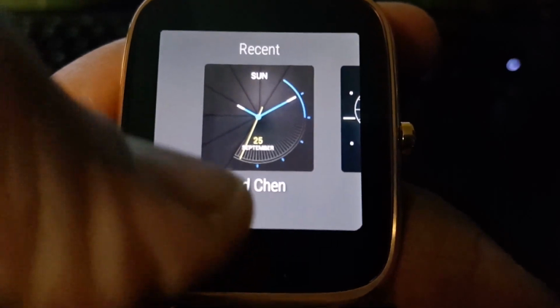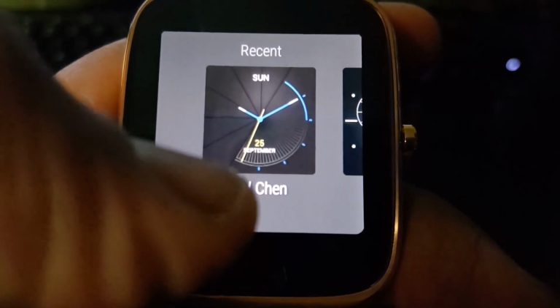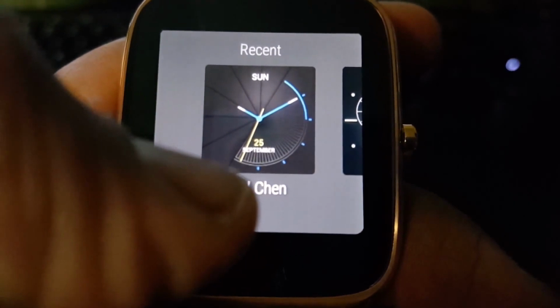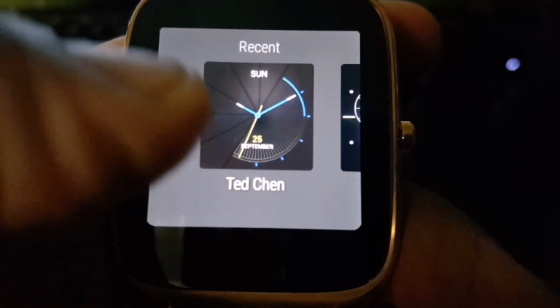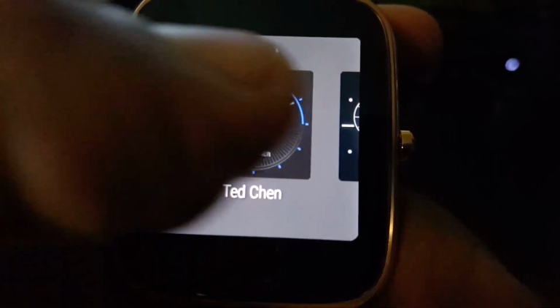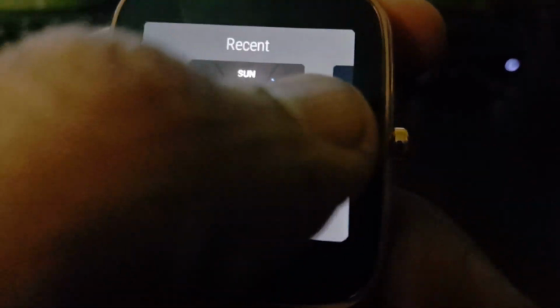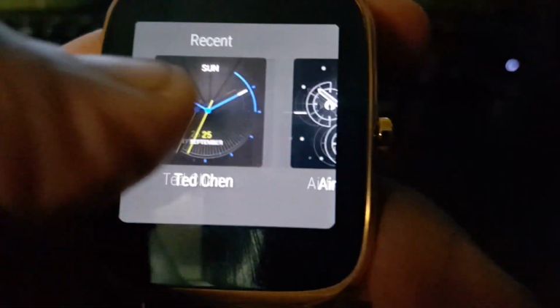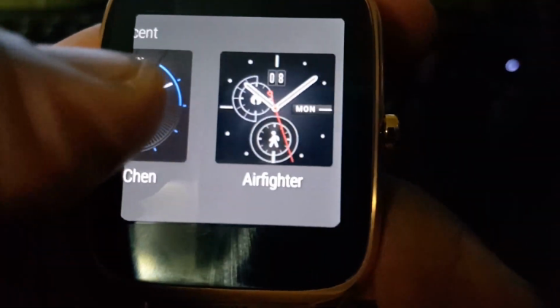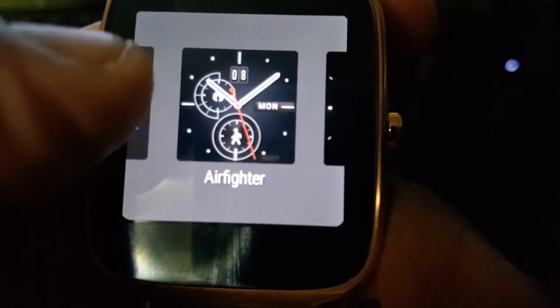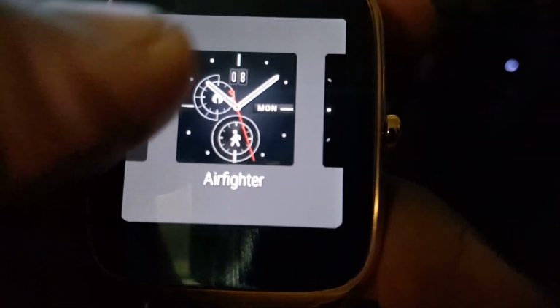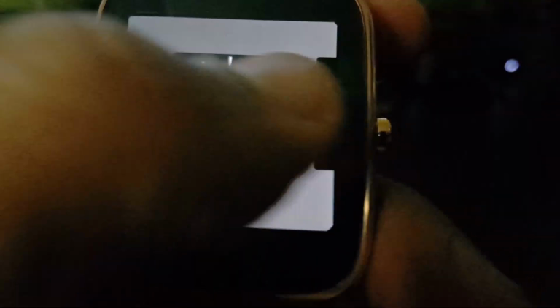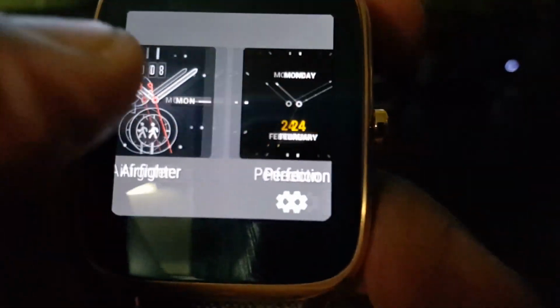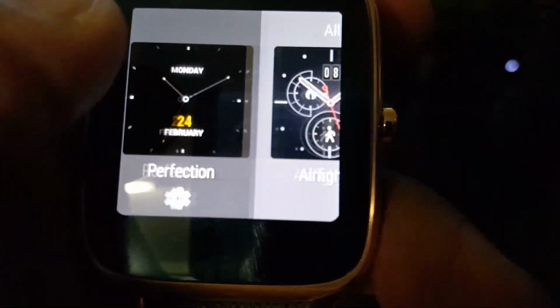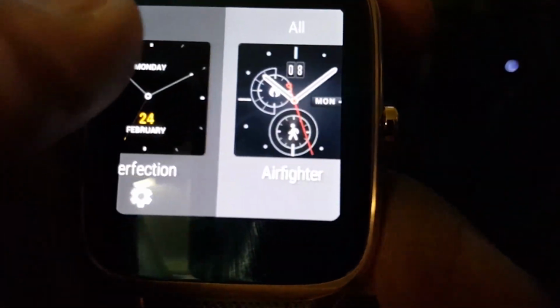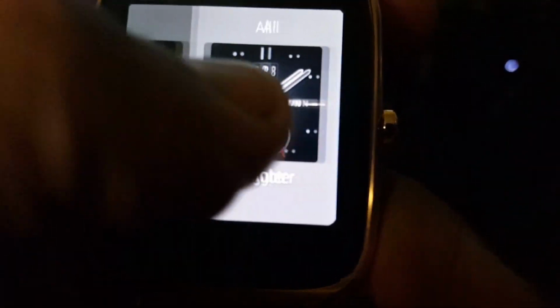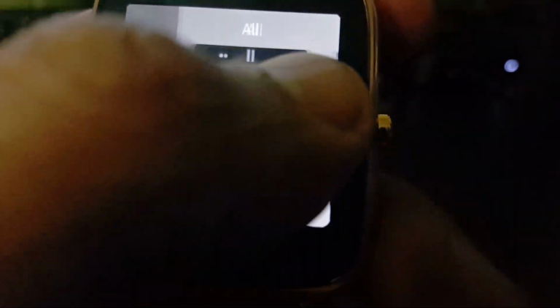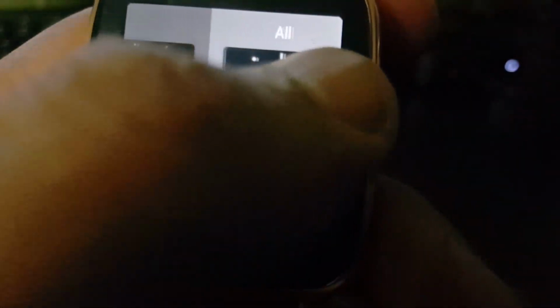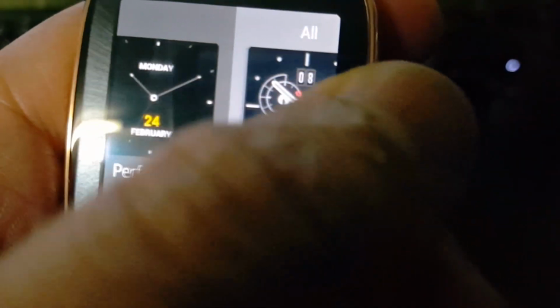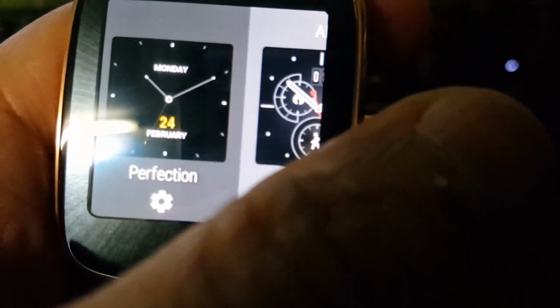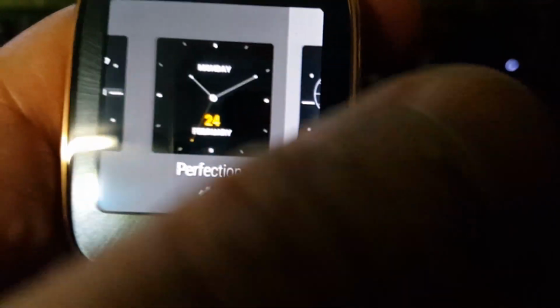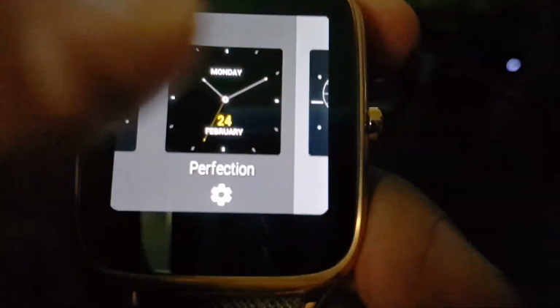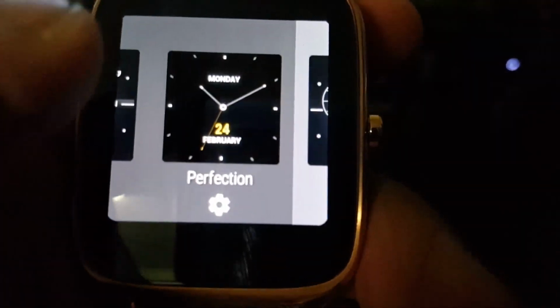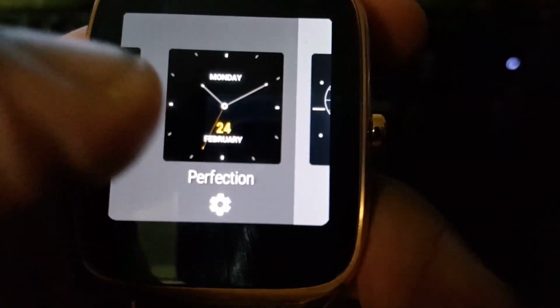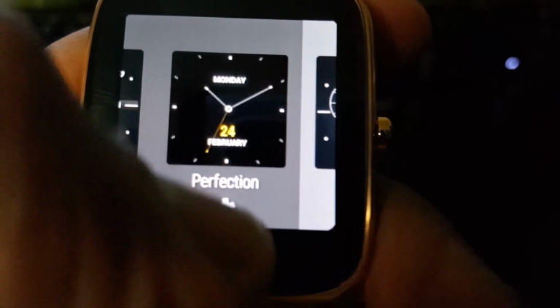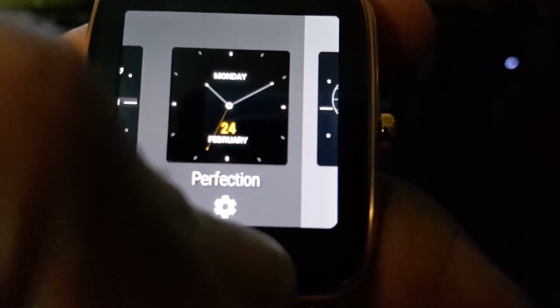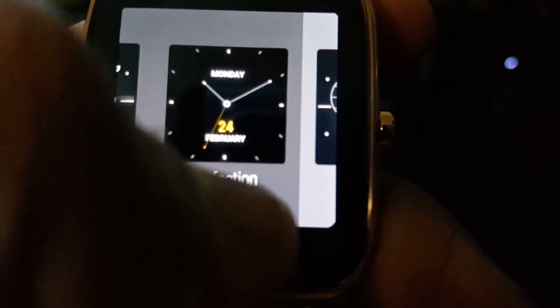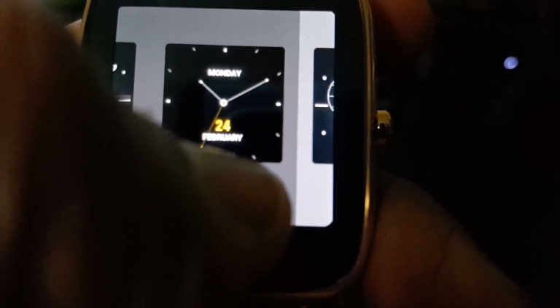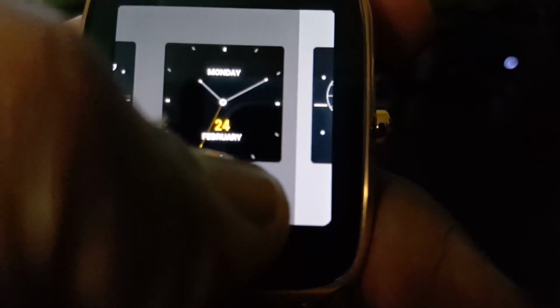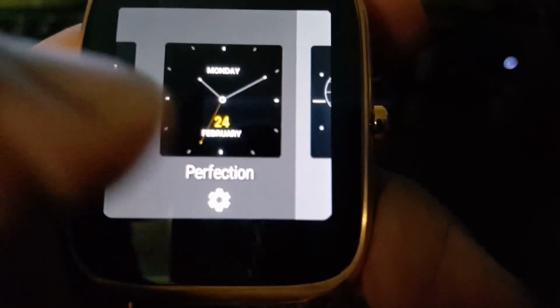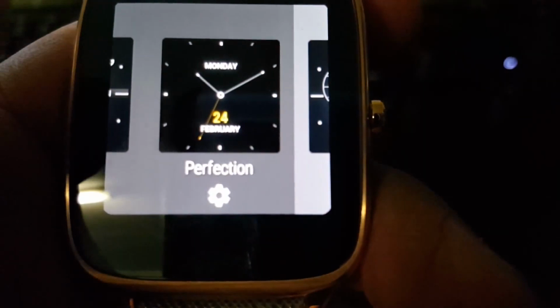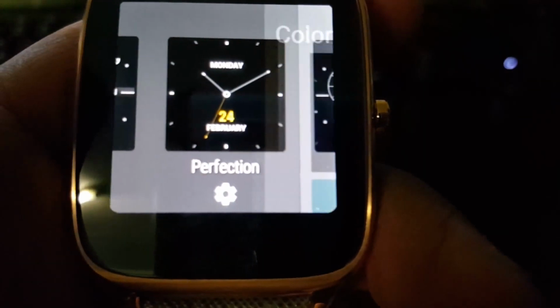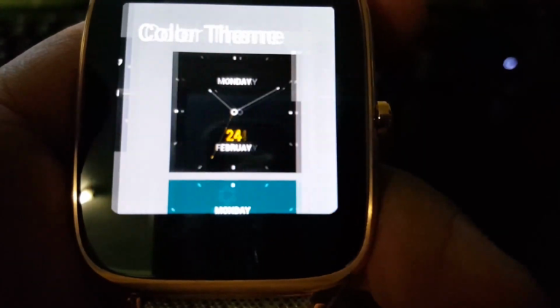You can't particularly change everything on every watch face, but there are others that you can change. For instance, on some you can press to open and switch things up.